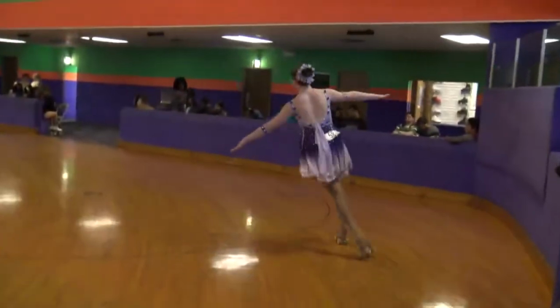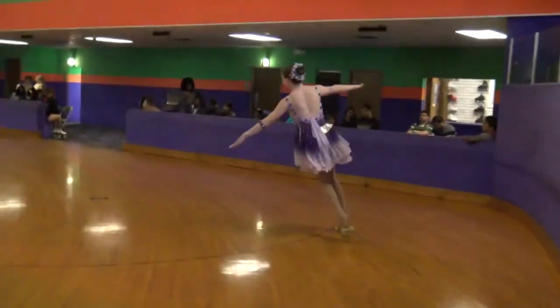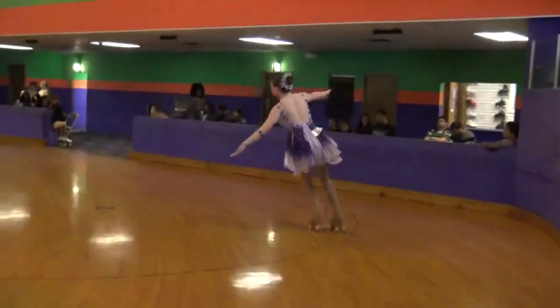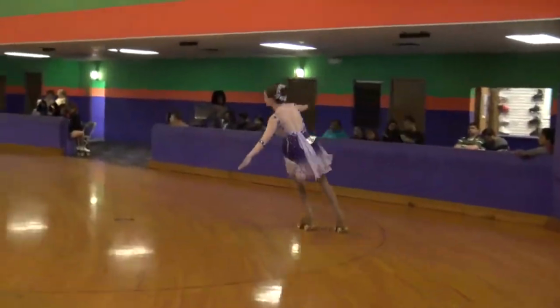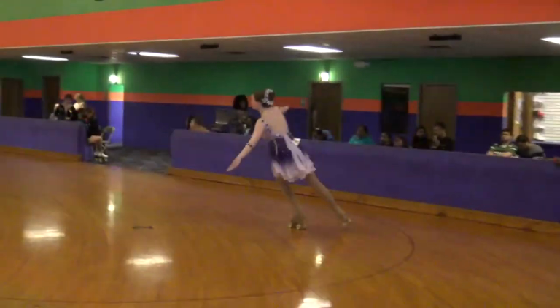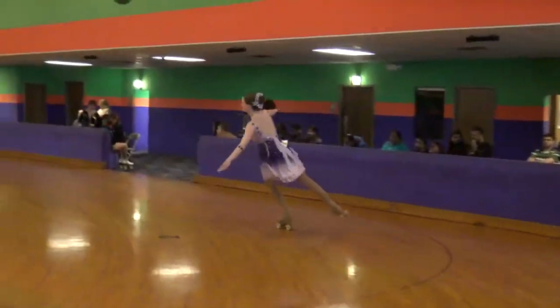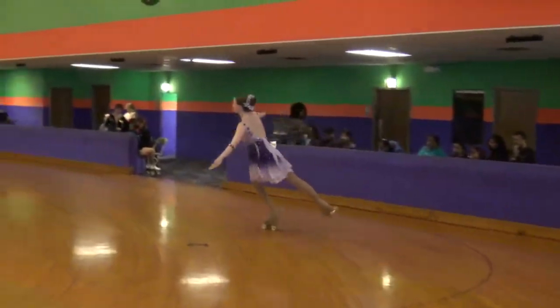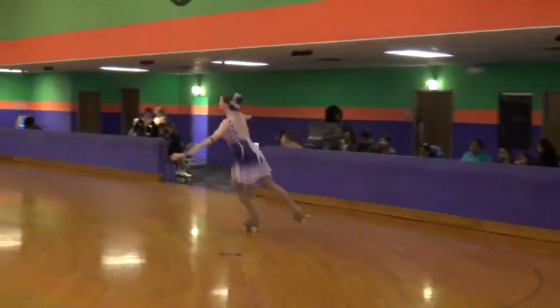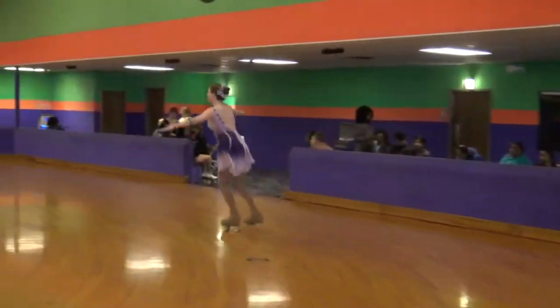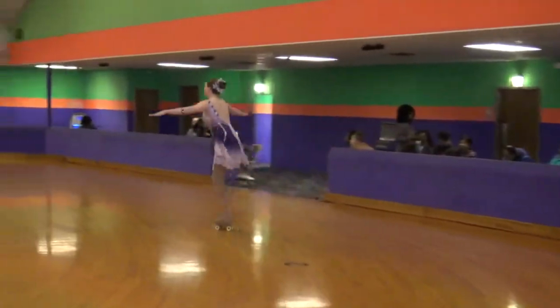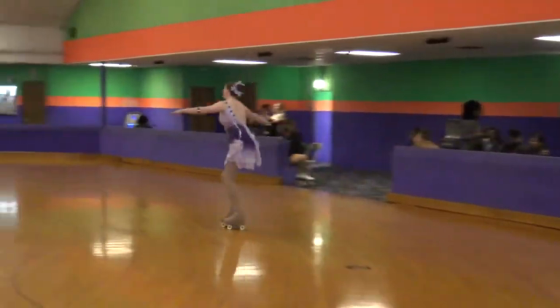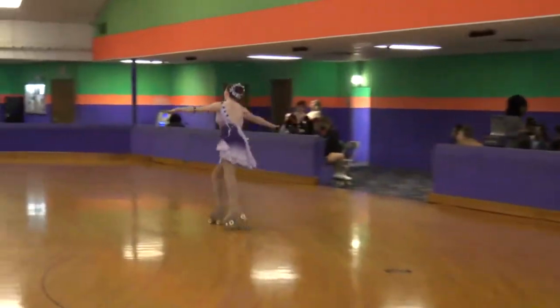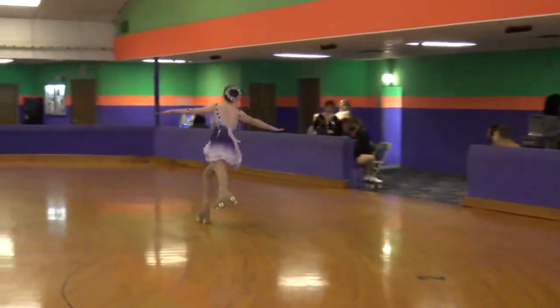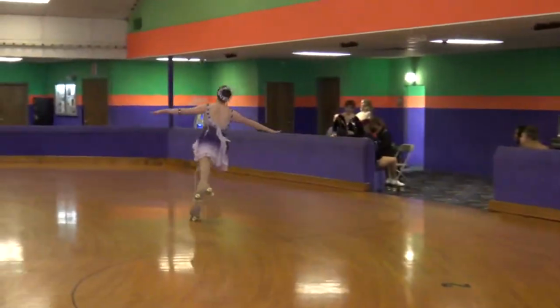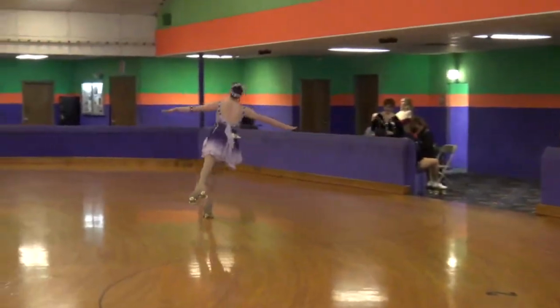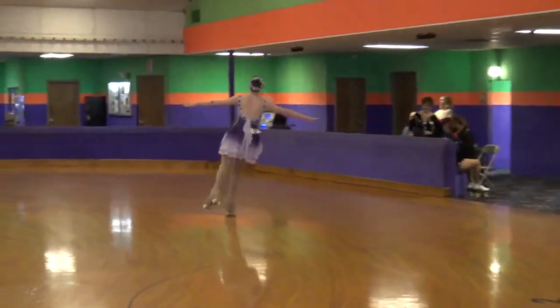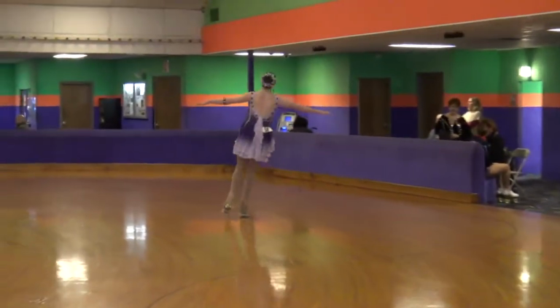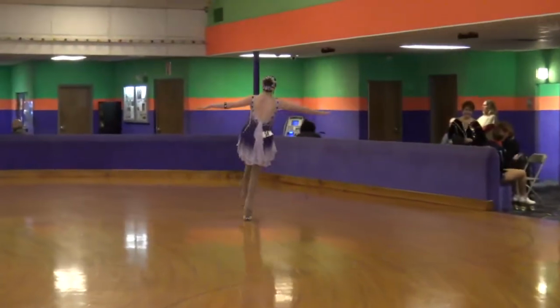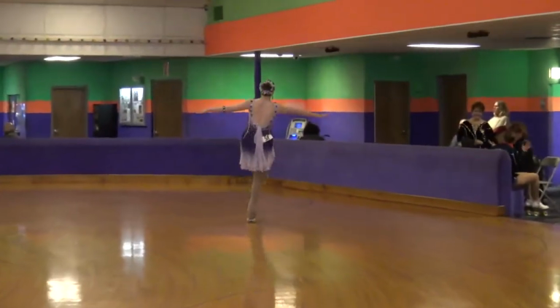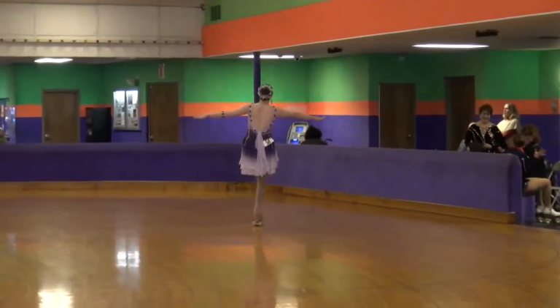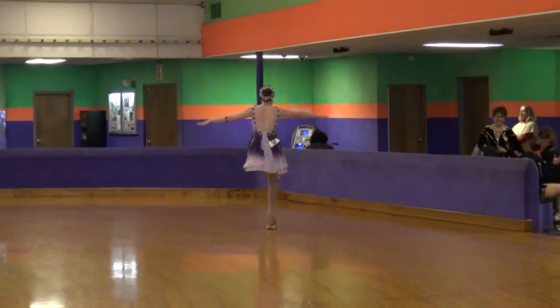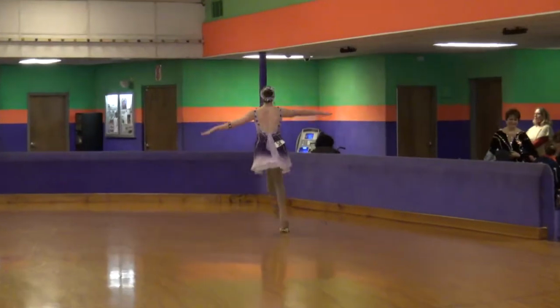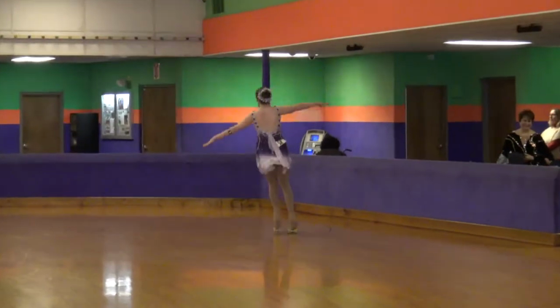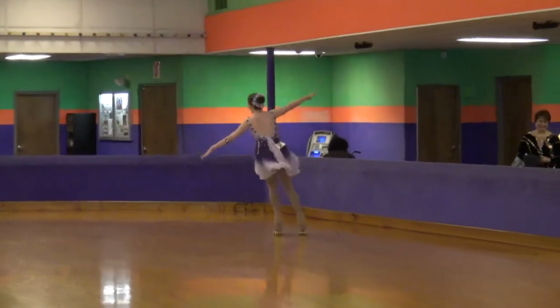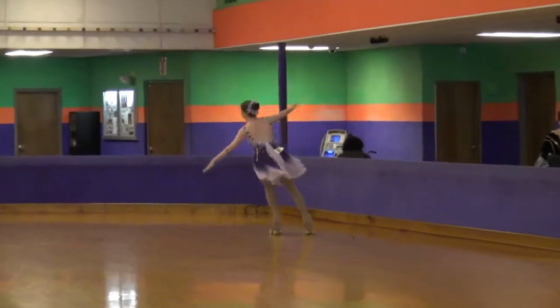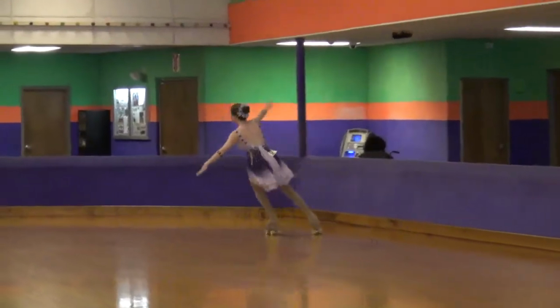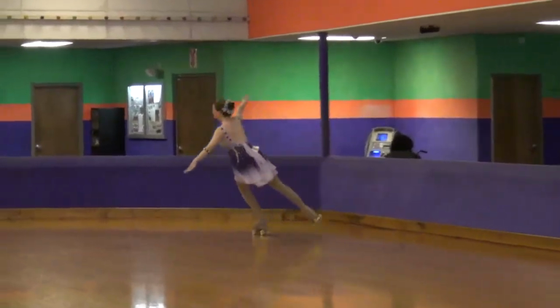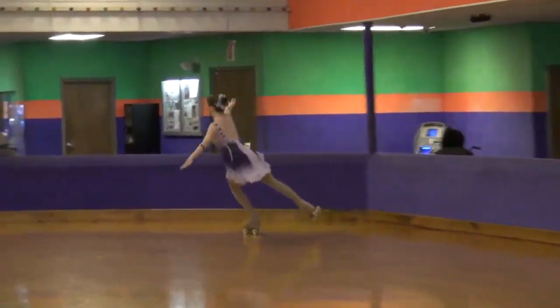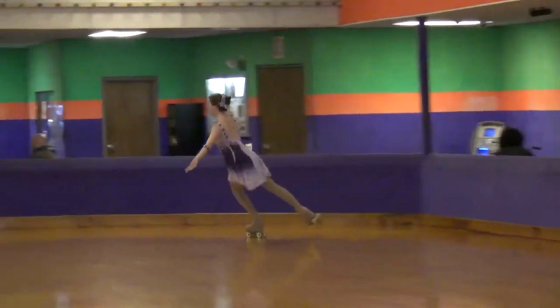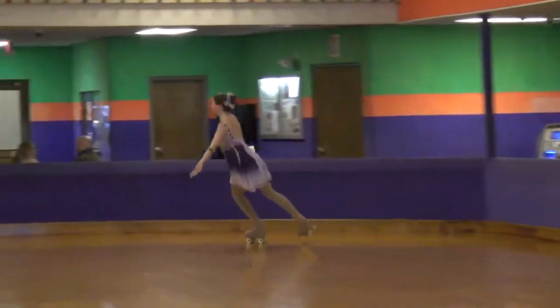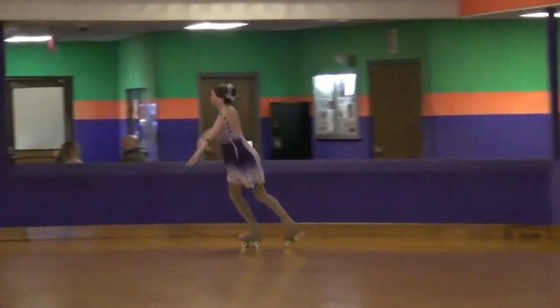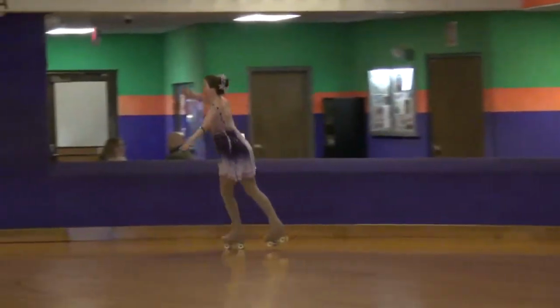You stepped ahead again. Stroke up. And out. A little shallow on that one. Stepped ahead.